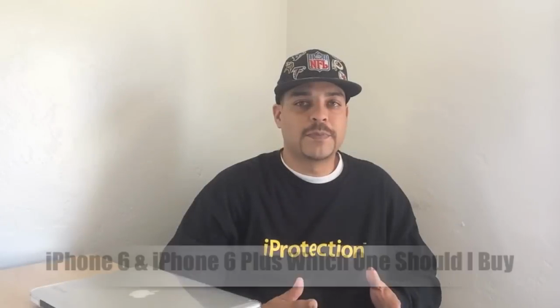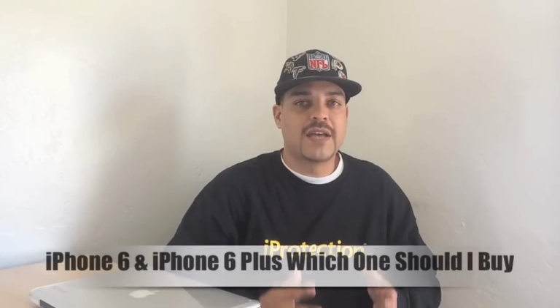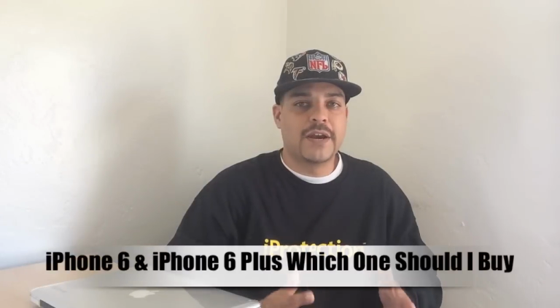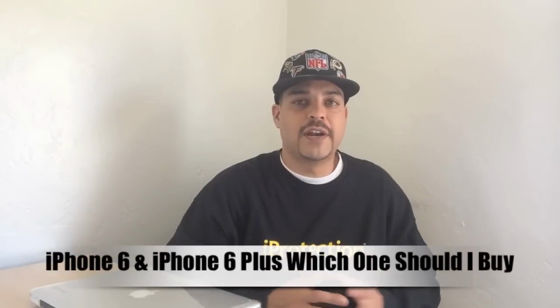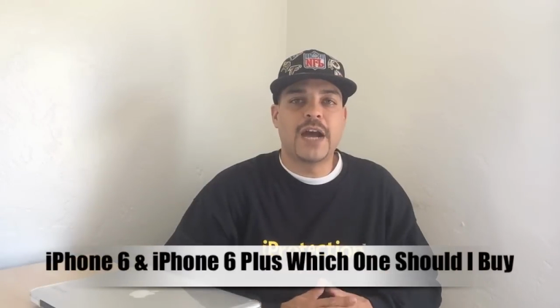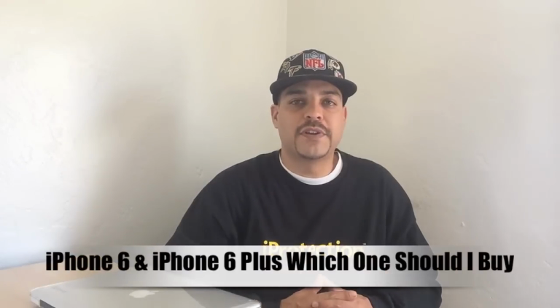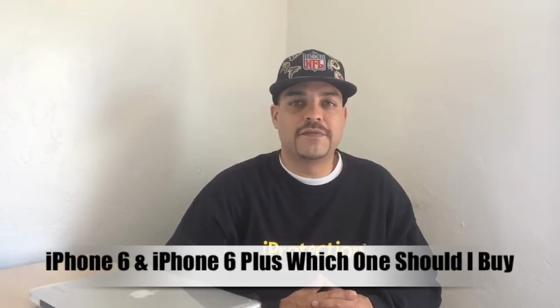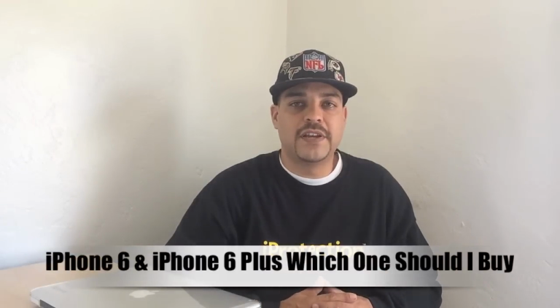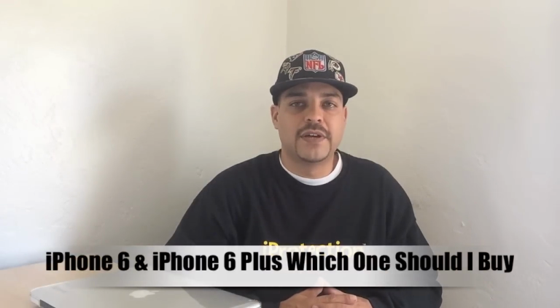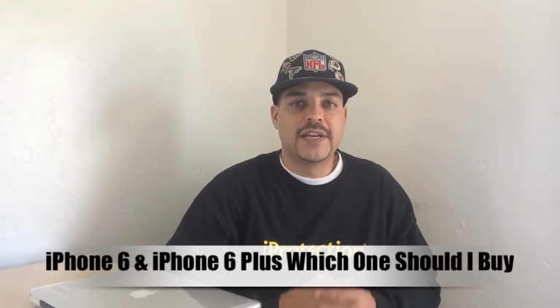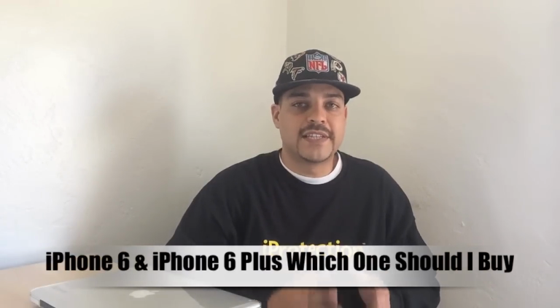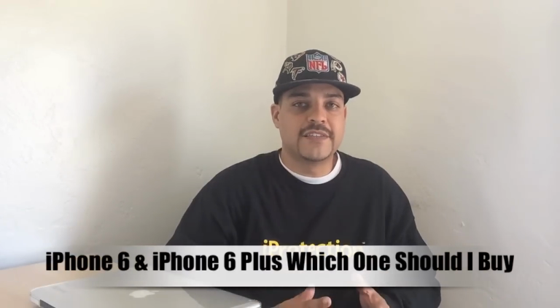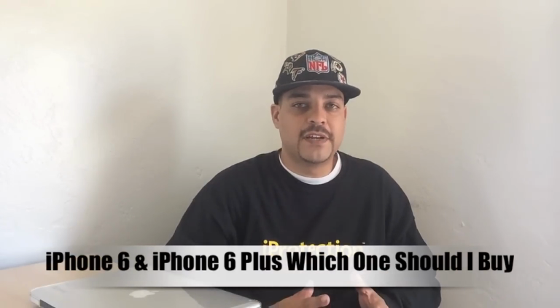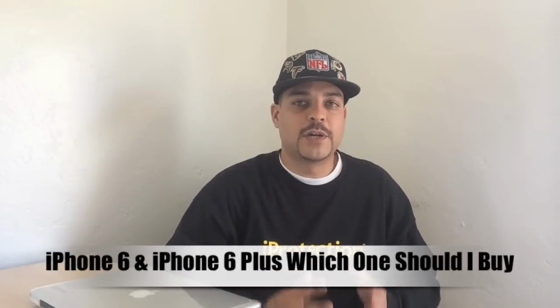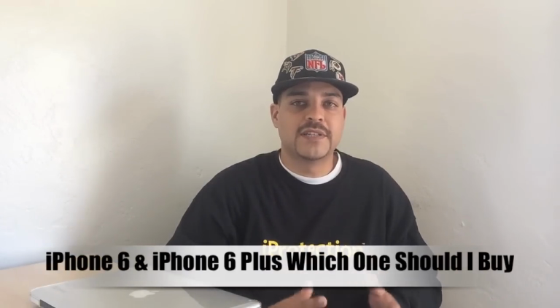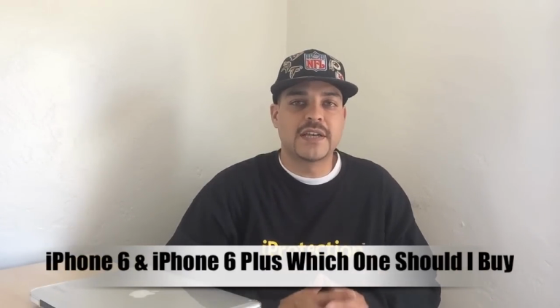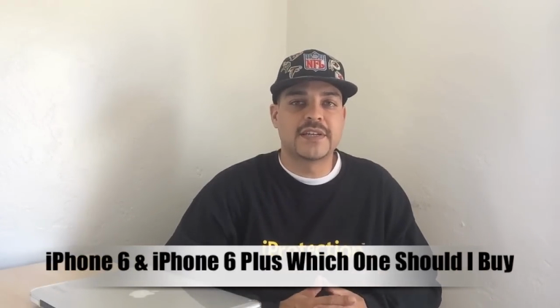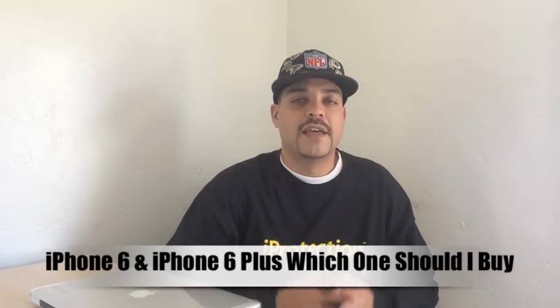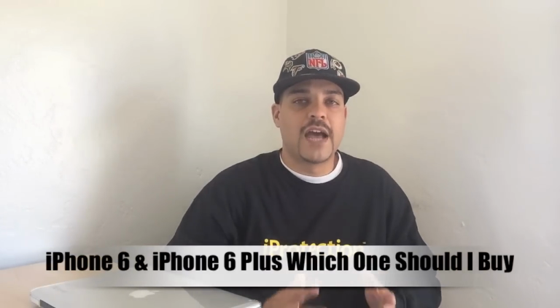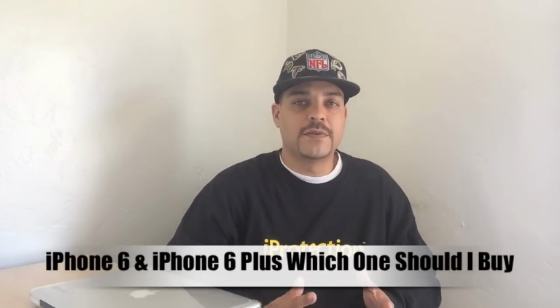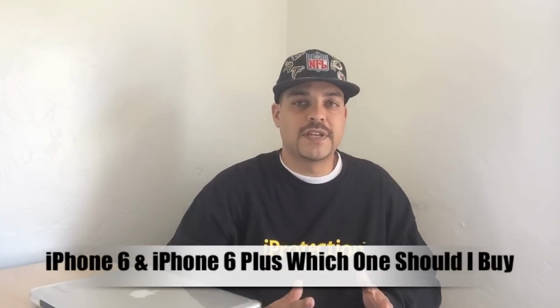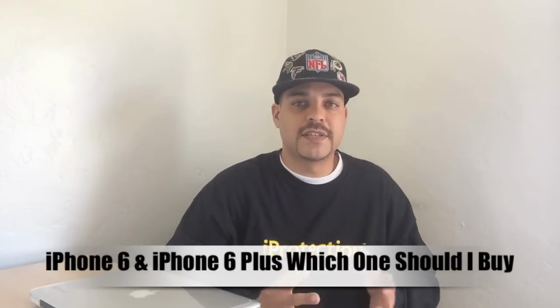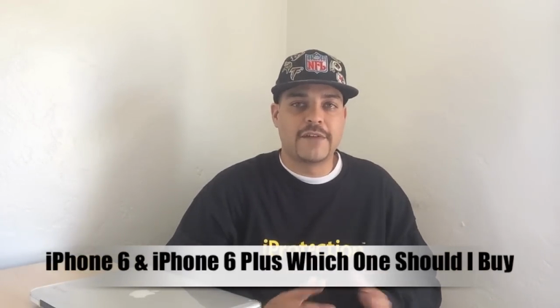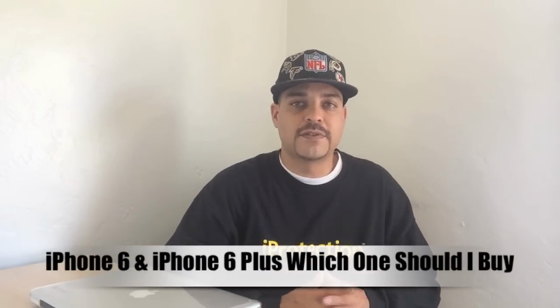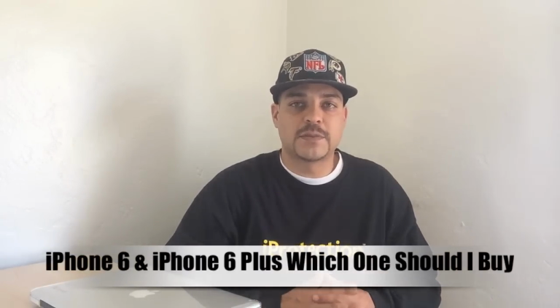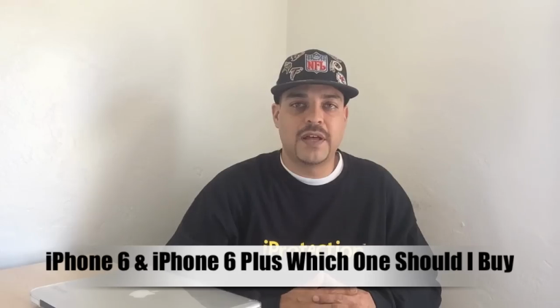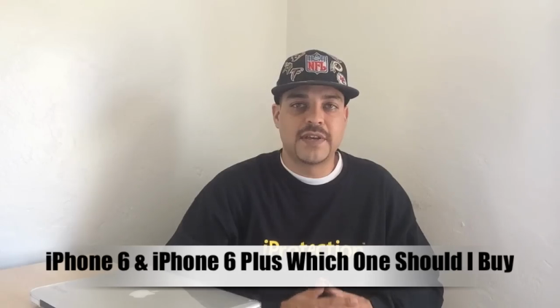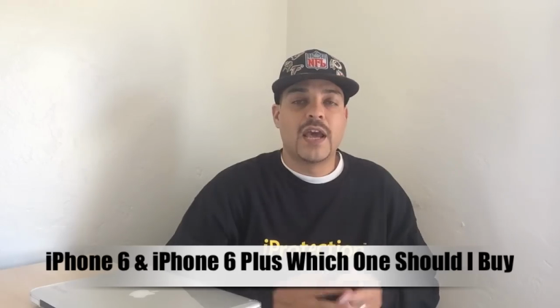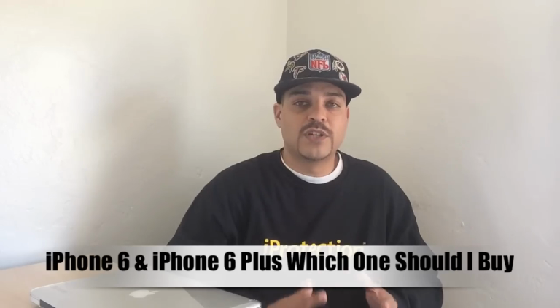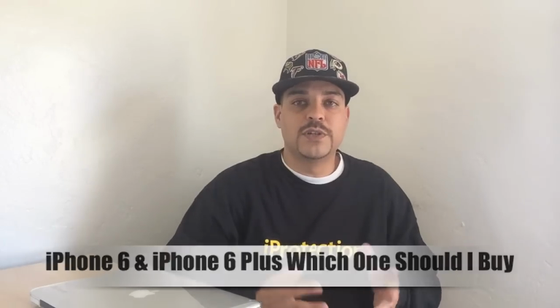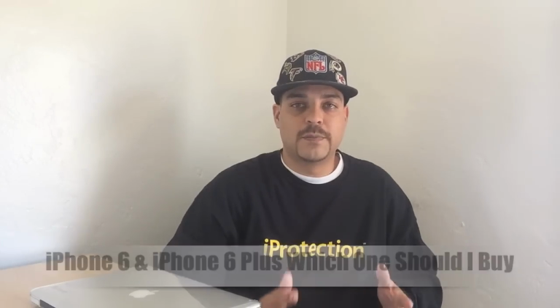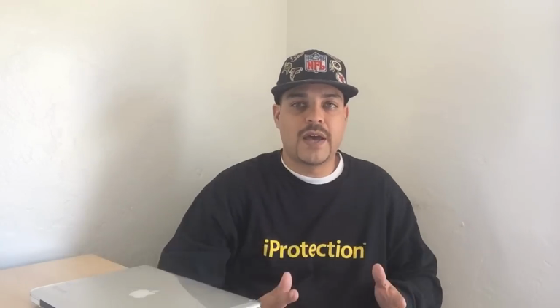What's up guys, Aaron here back with another video. In today's video we're going to be discussing the iPhone 6 and iPhone 6 Plus and which one you should buy.